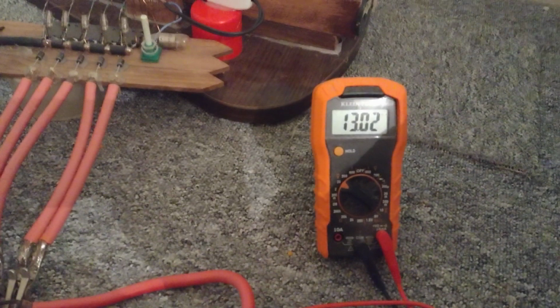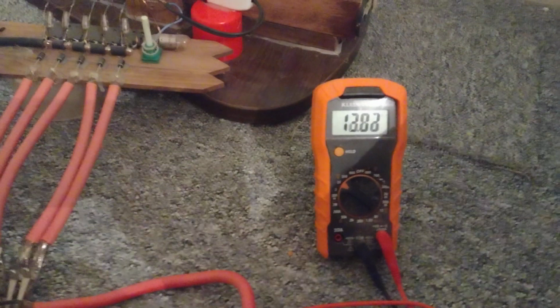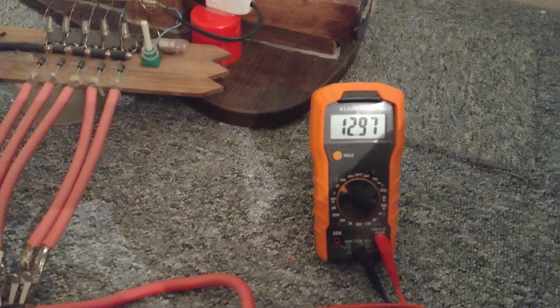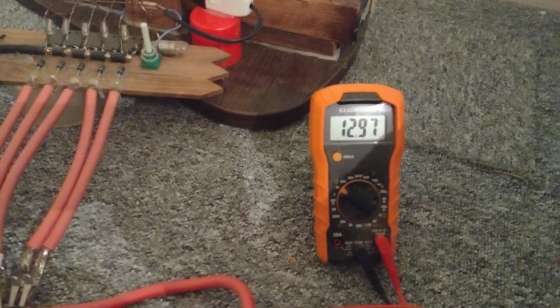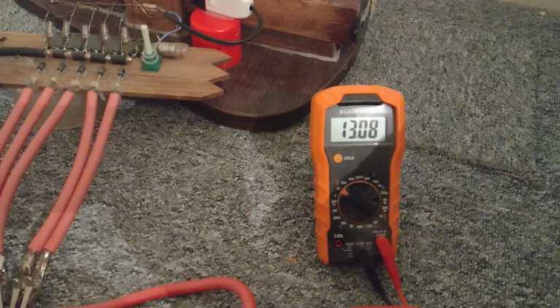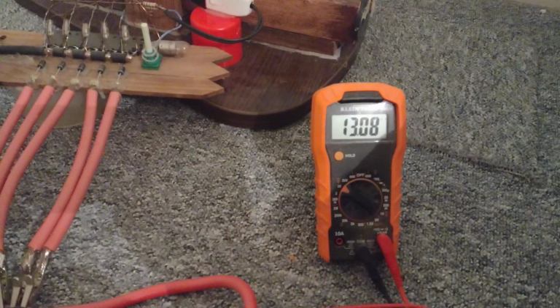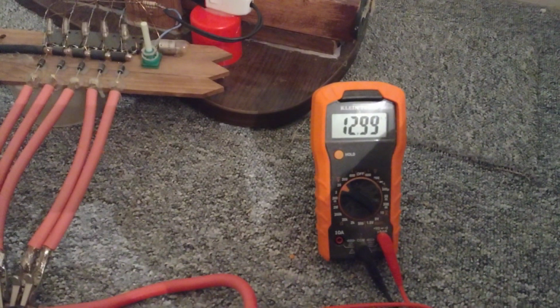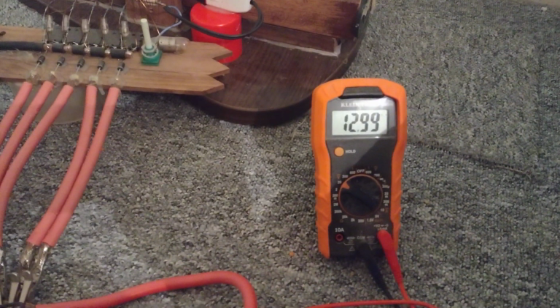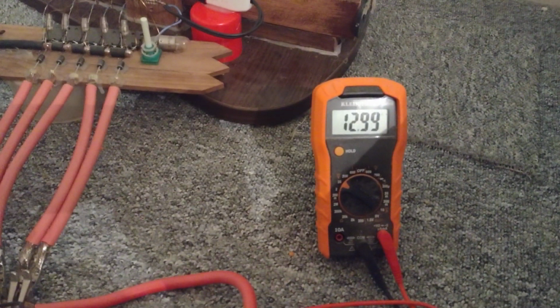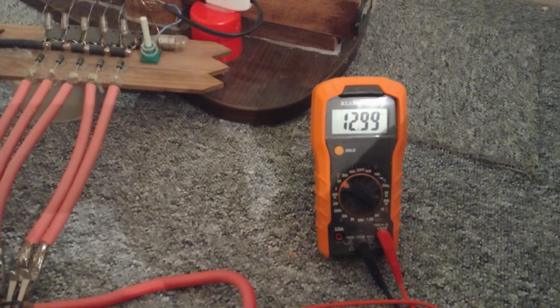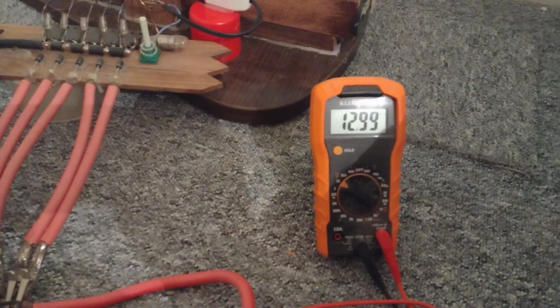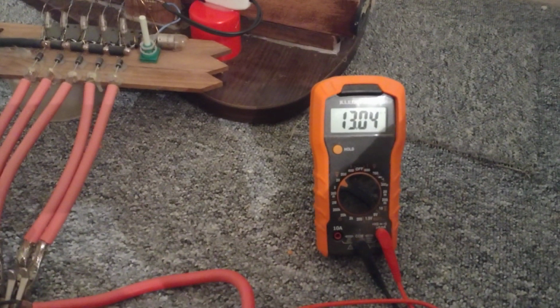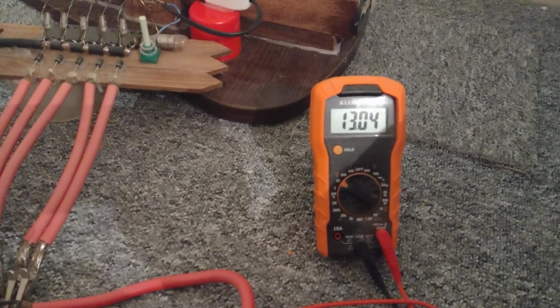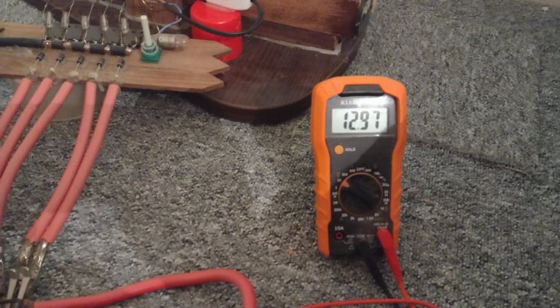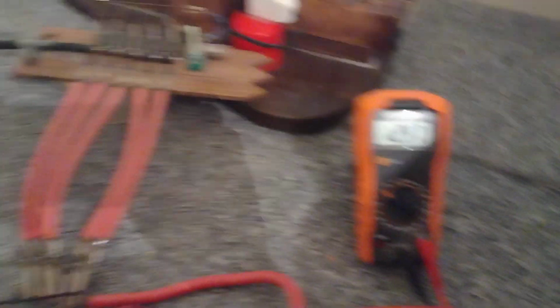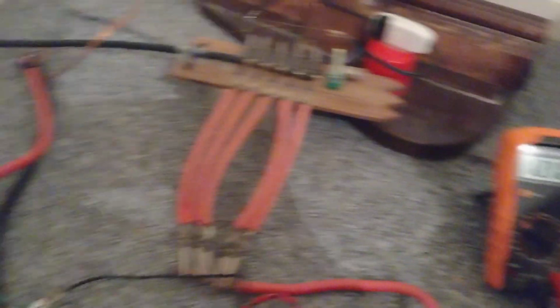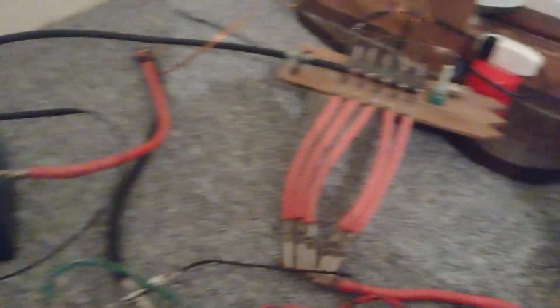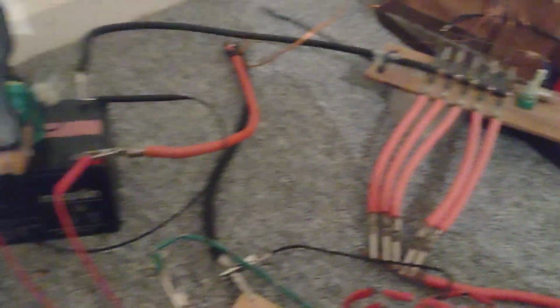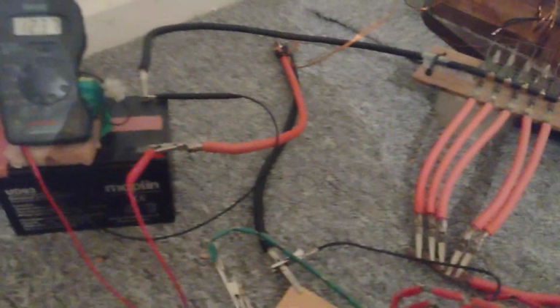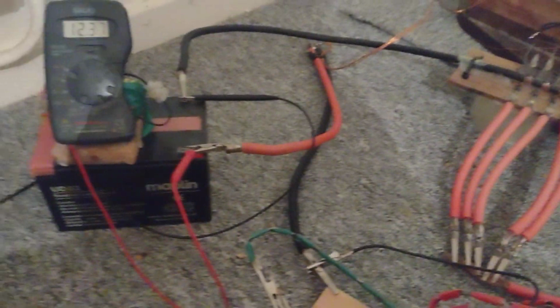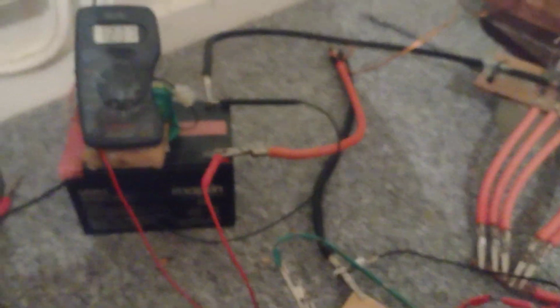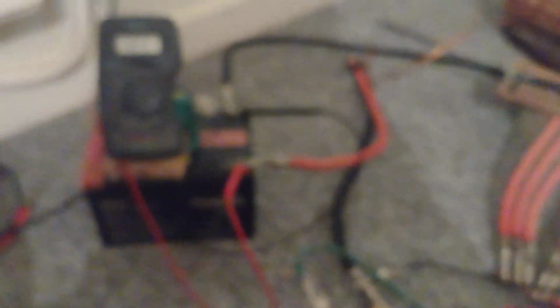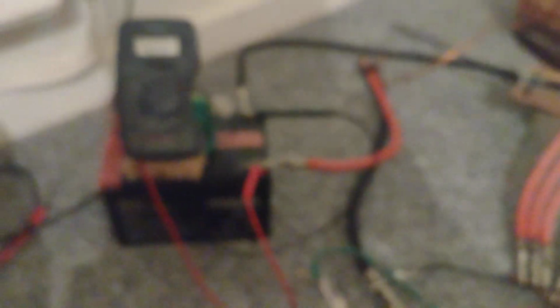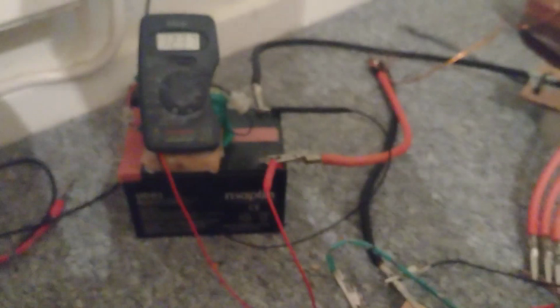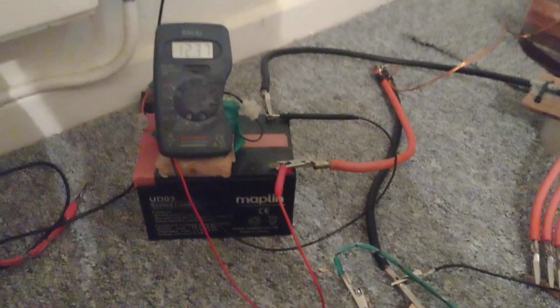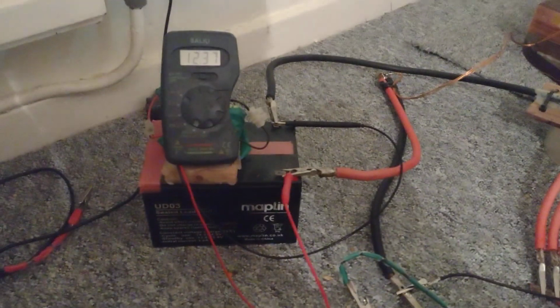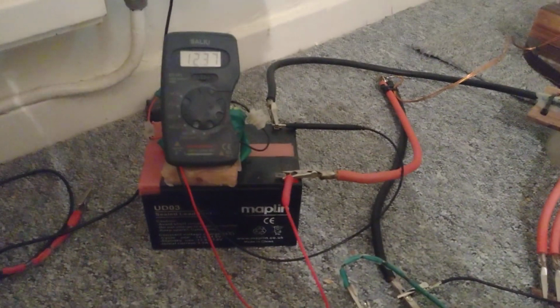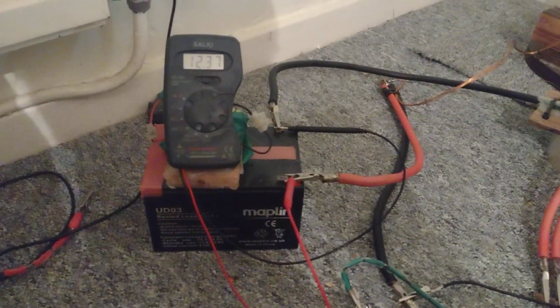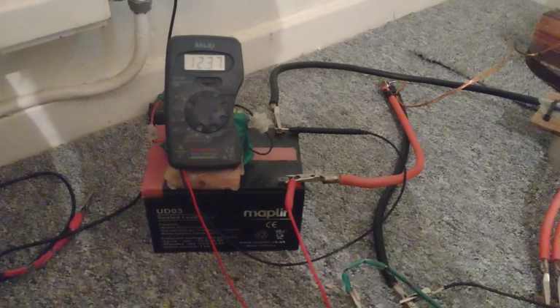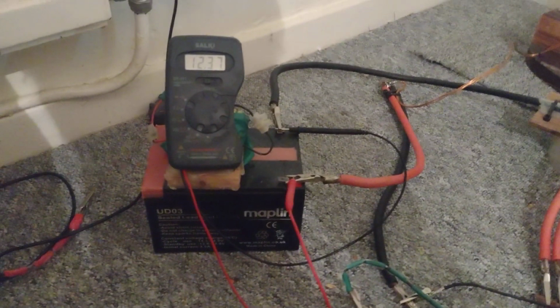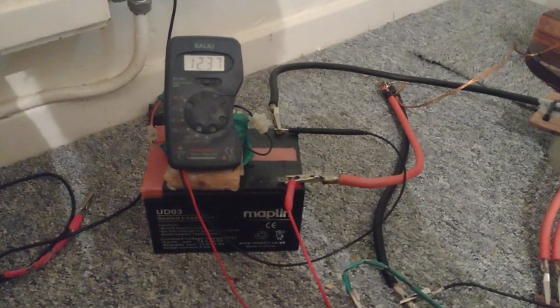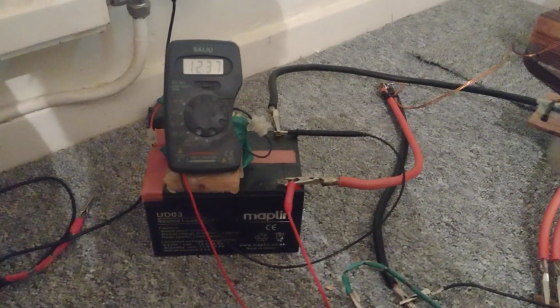I've already had somewhat of a charge on this battery anyway. I've just got it running through another one.